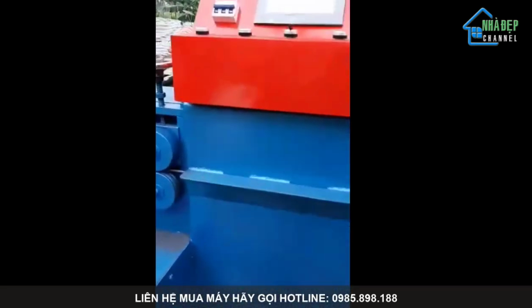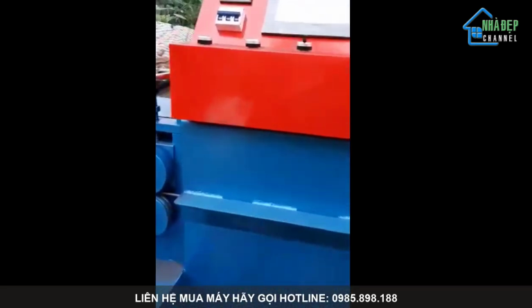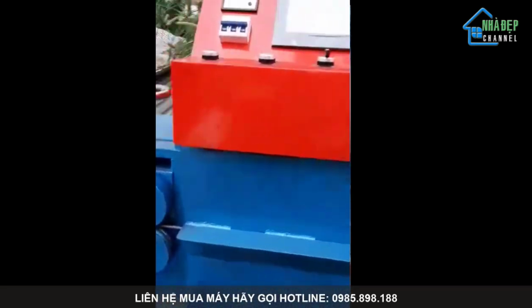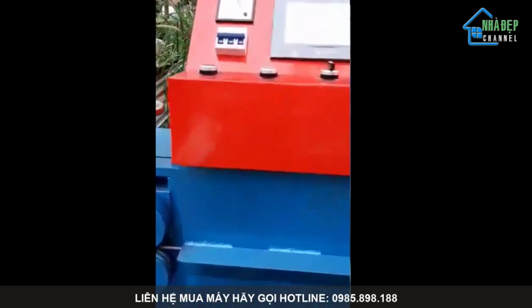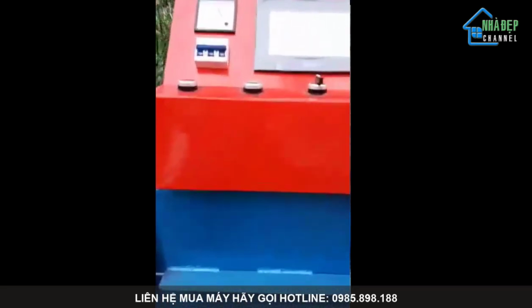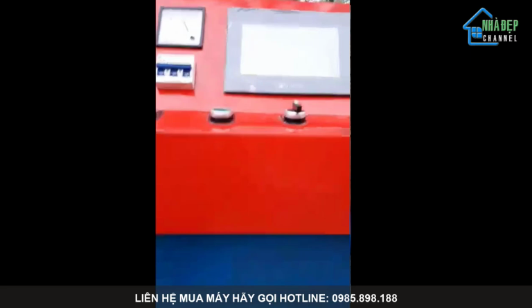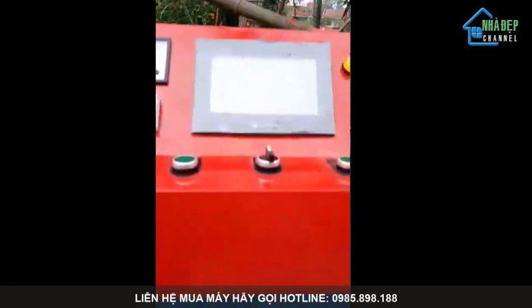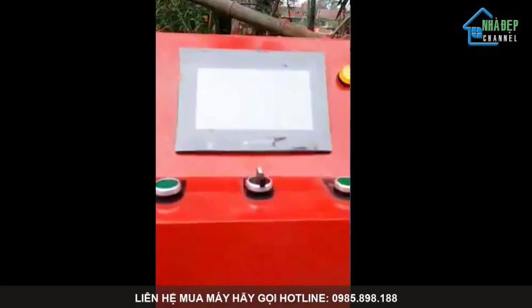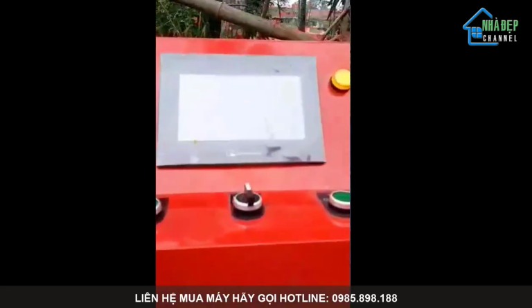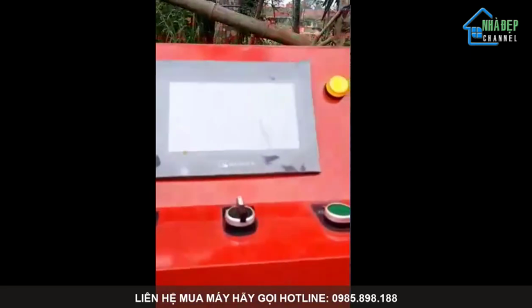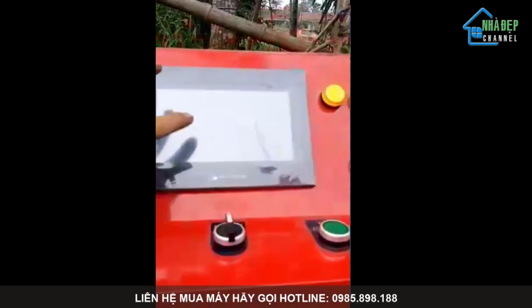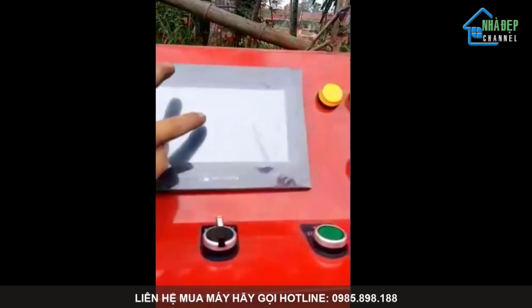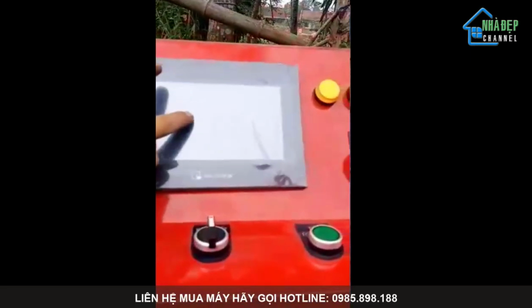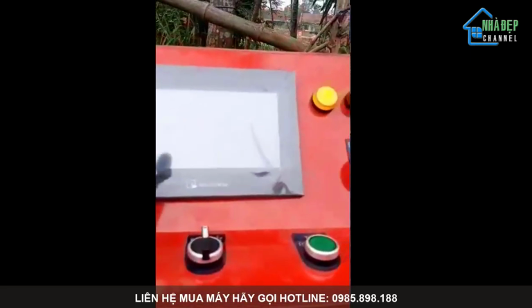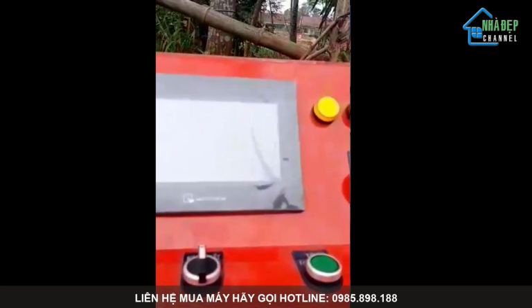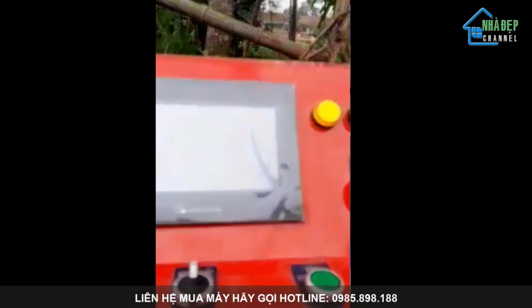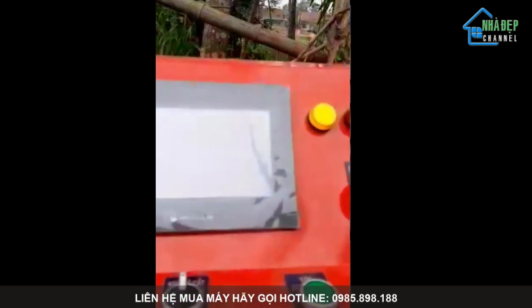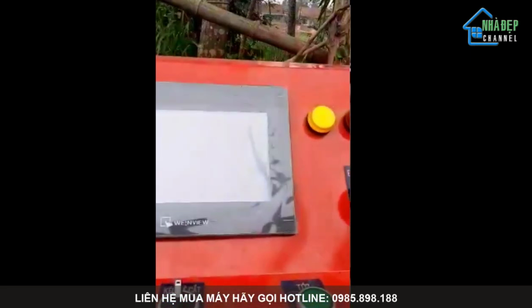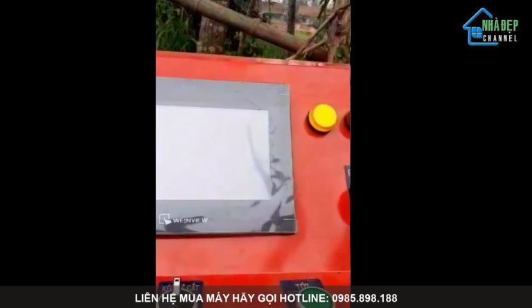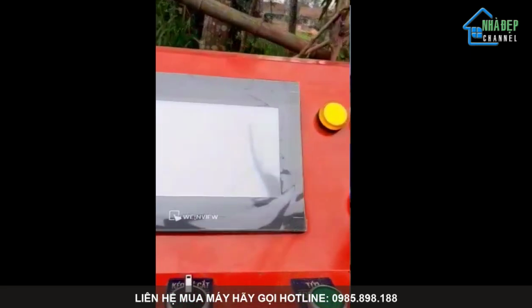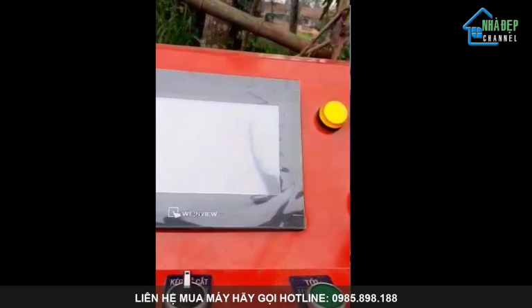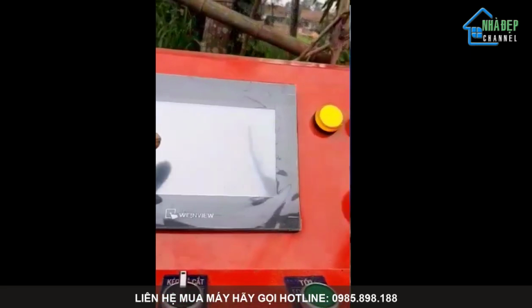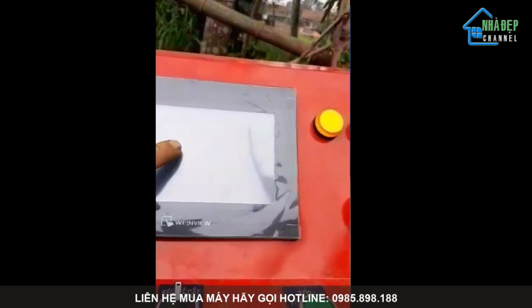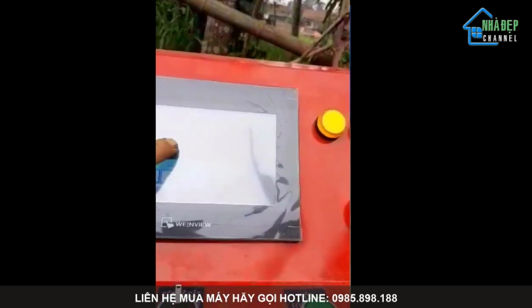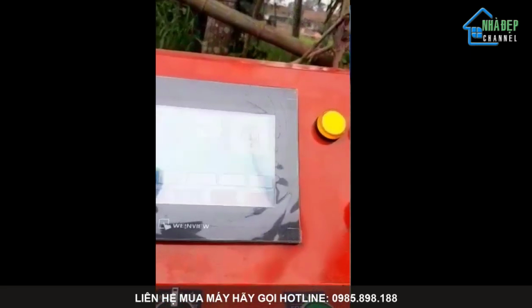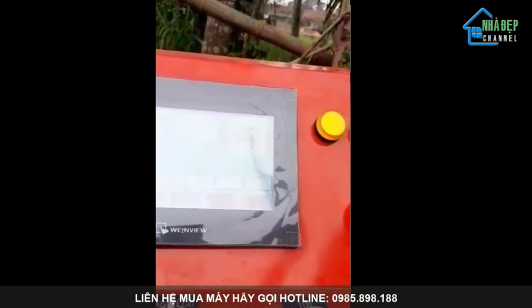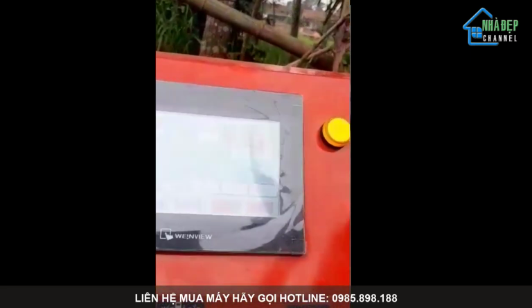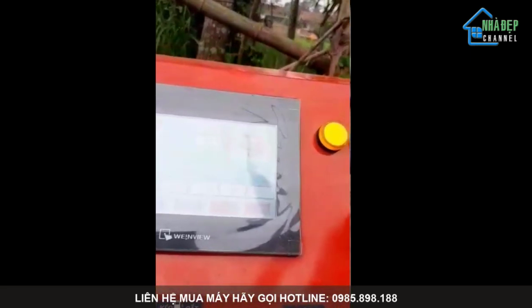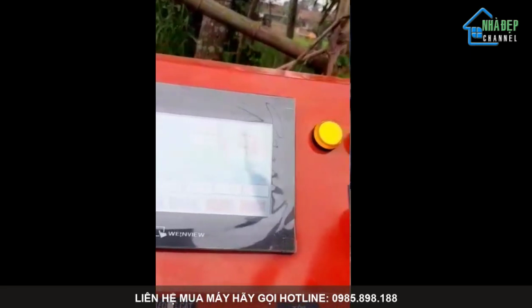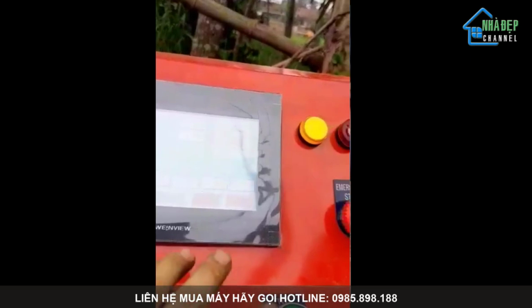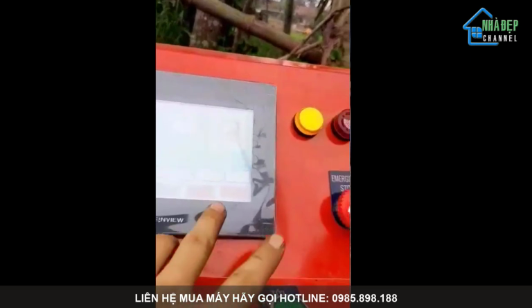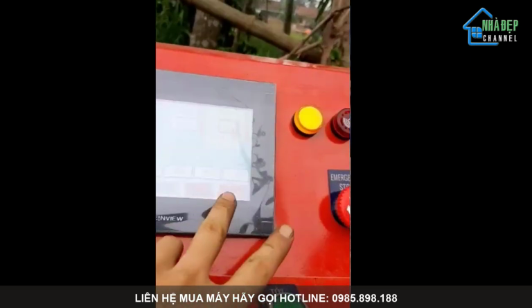Các bạn có nhu cầu hãy liên hệ với POSO theo số hotline trên video.